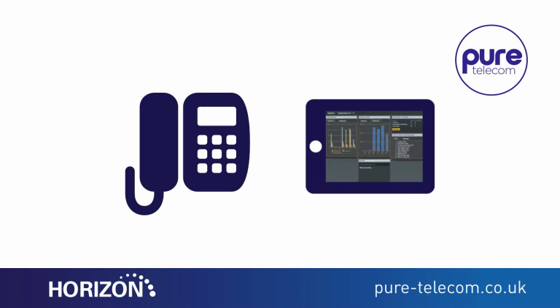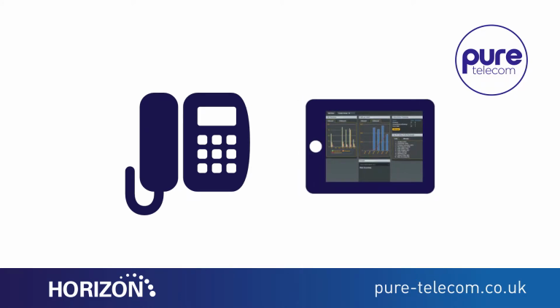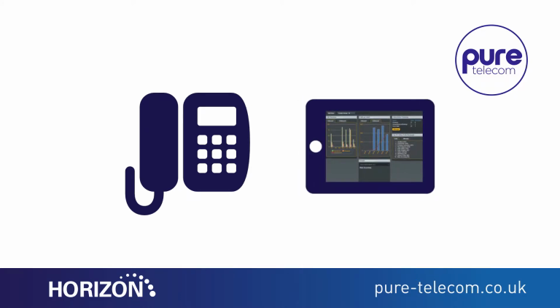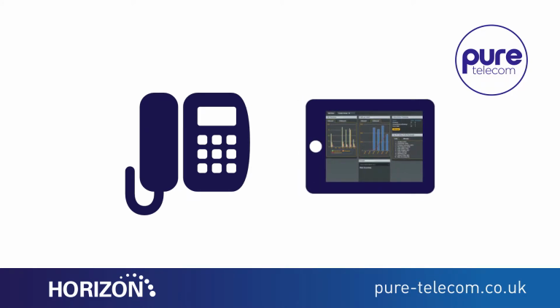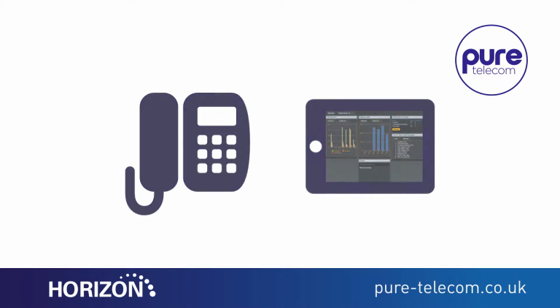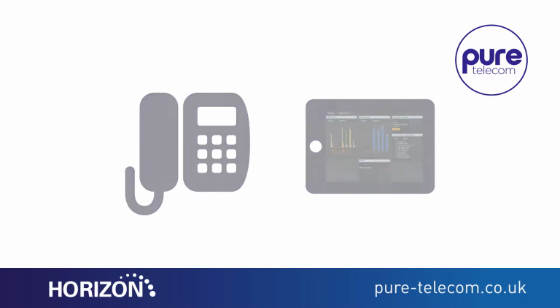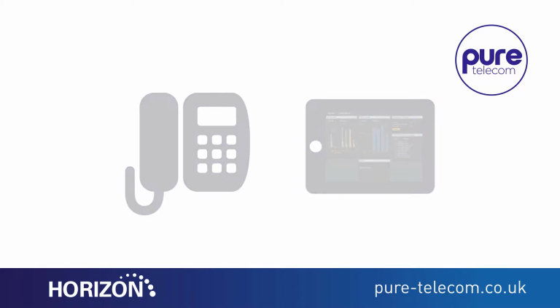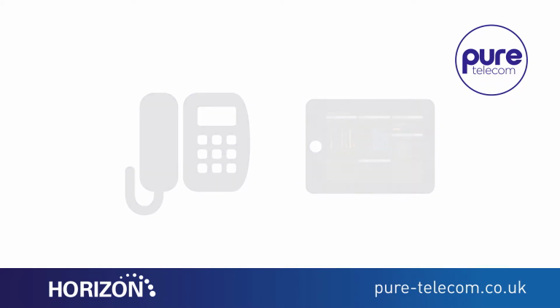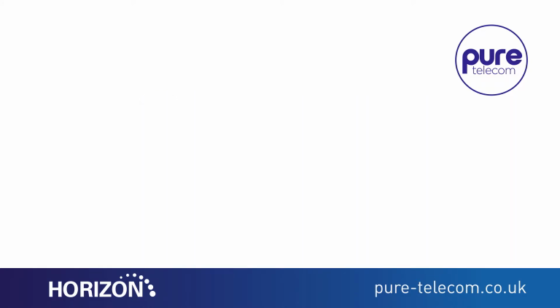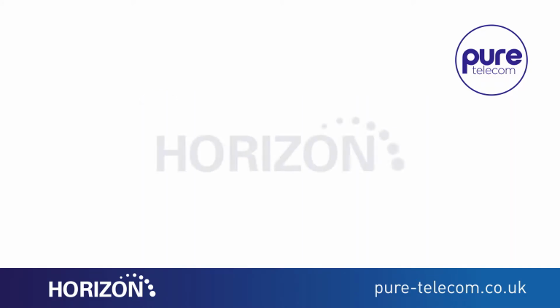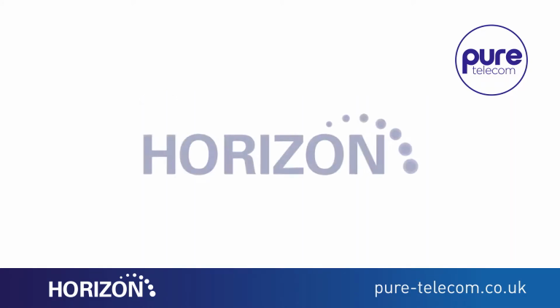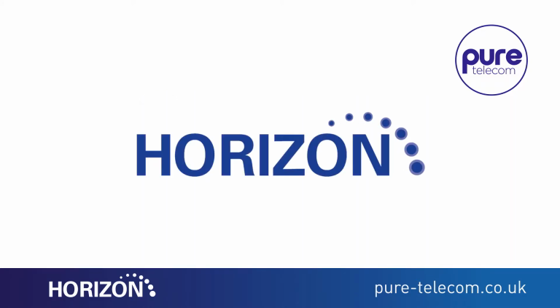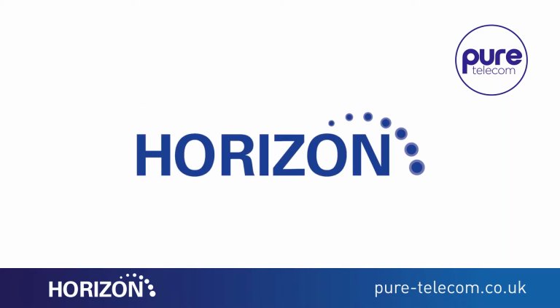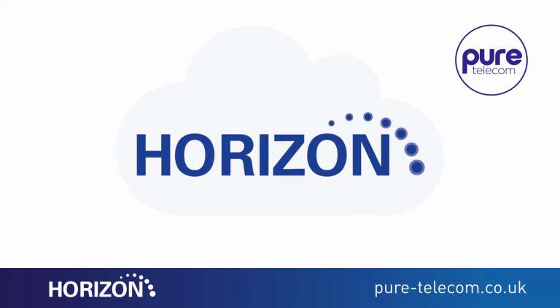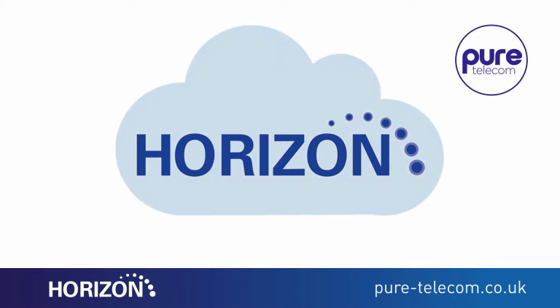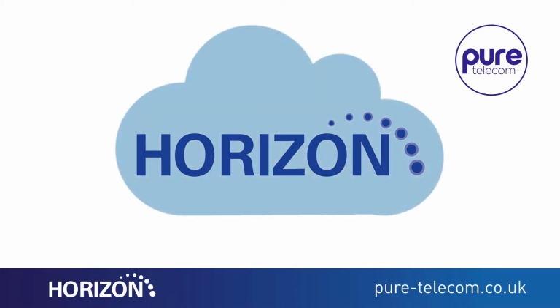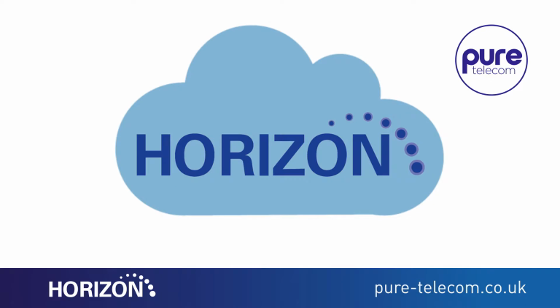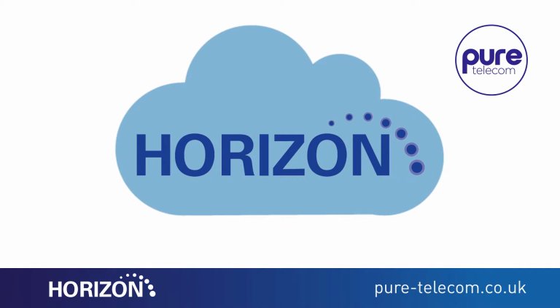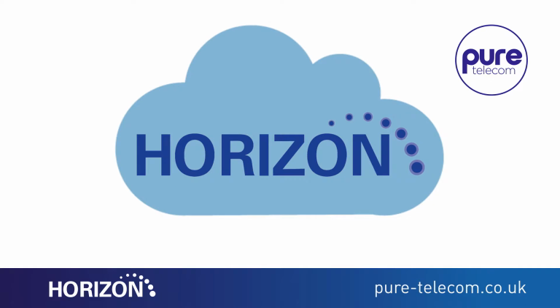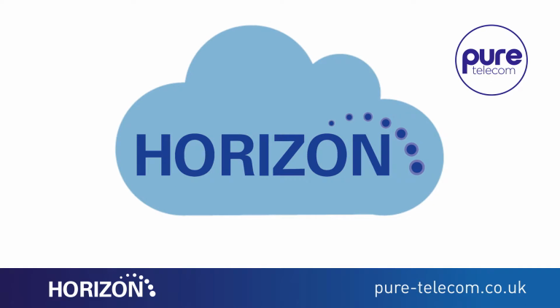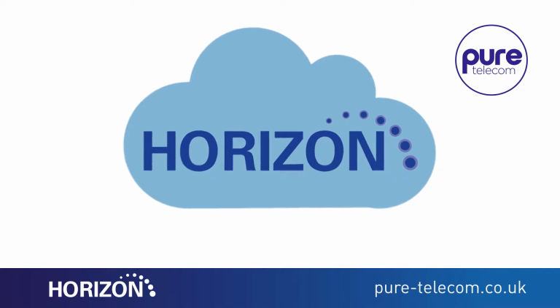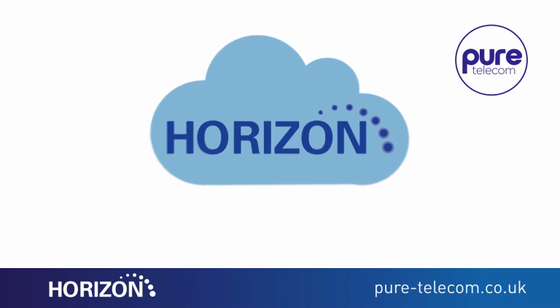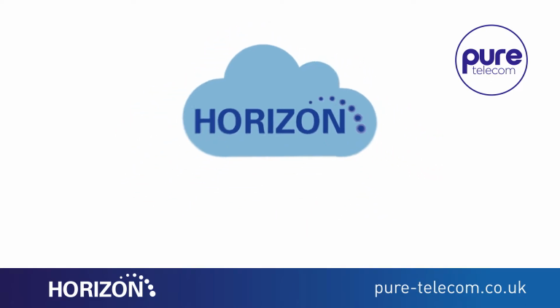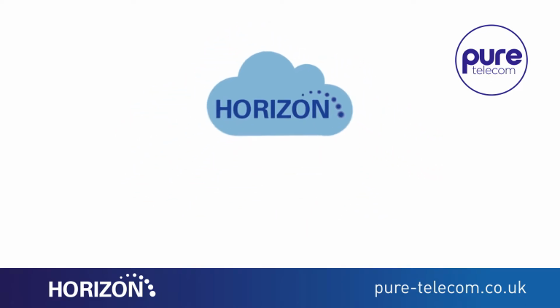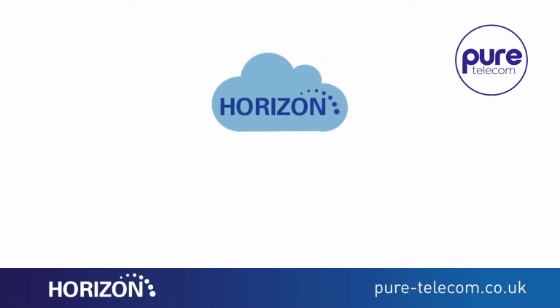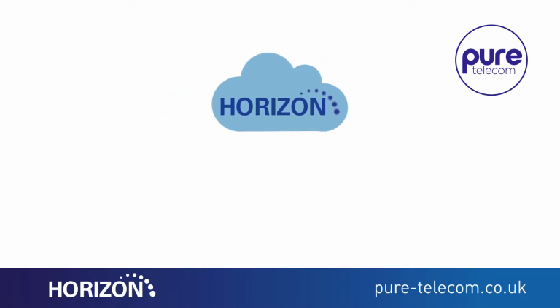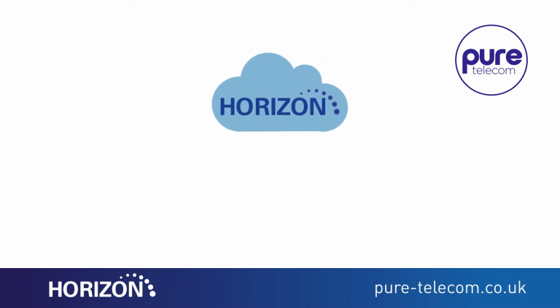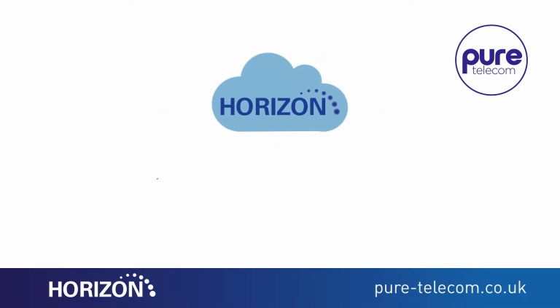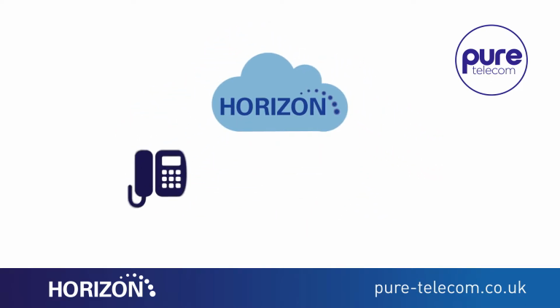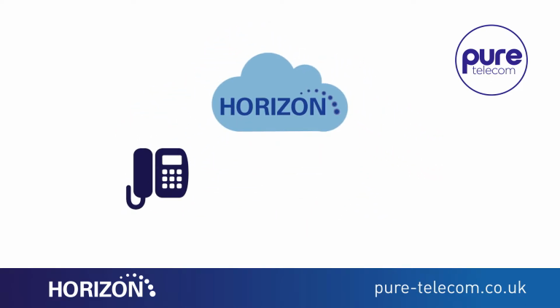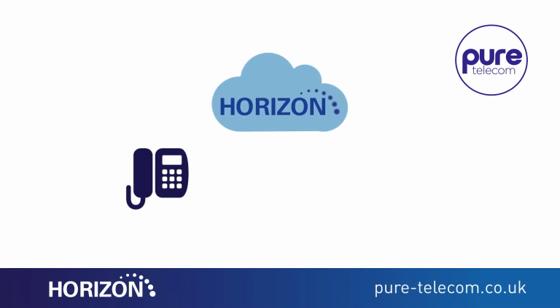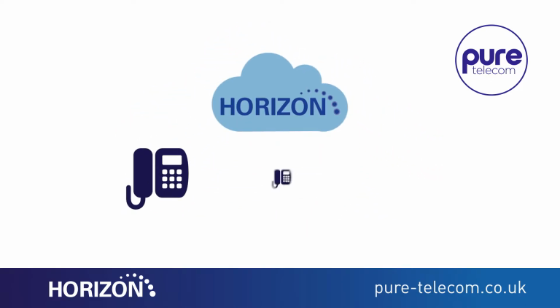Because Horizon sits in the cloud, the service provides business continuity features which allow you to continue making and taking calls whatever the circumstances may be.